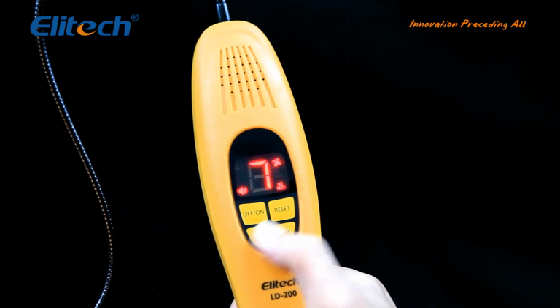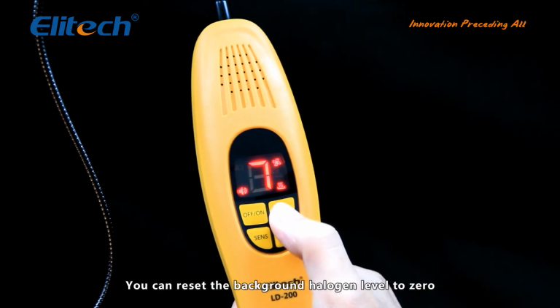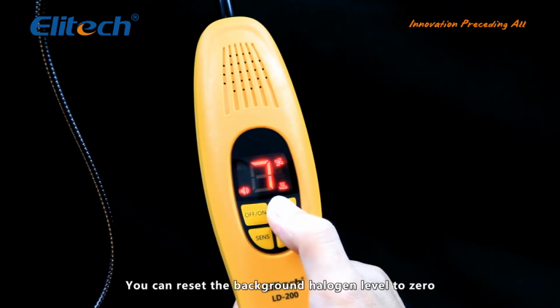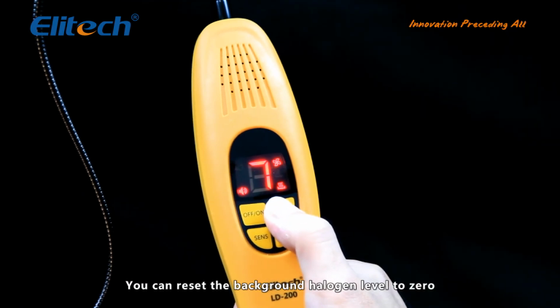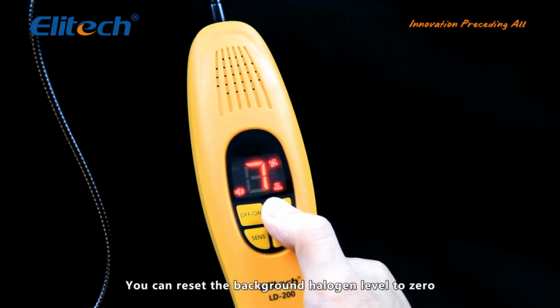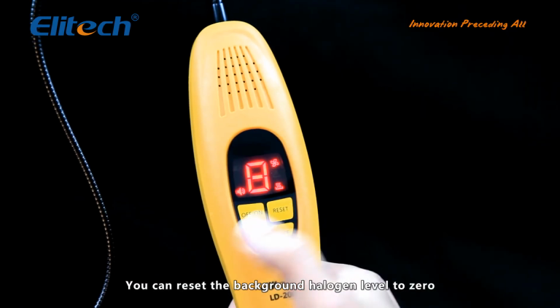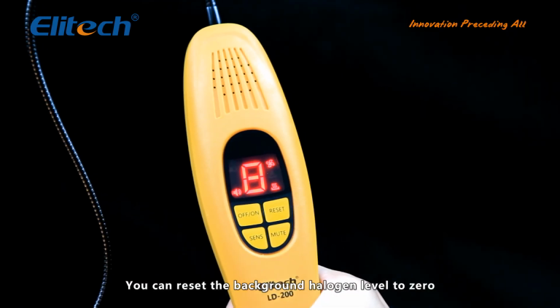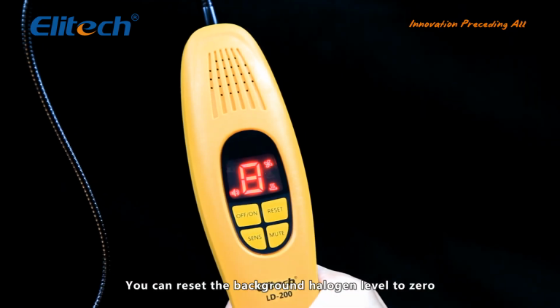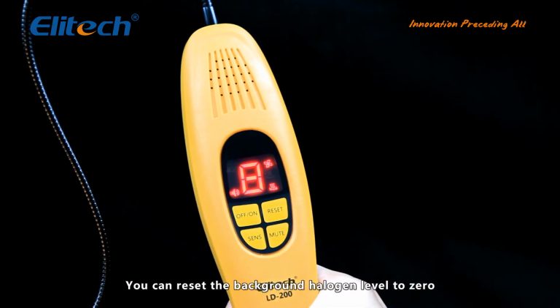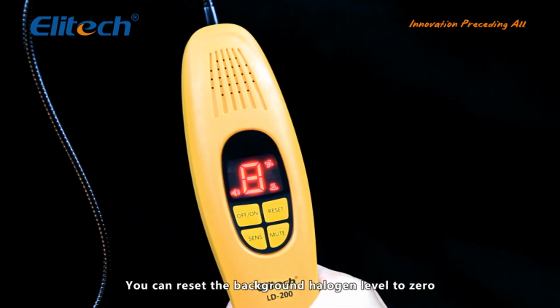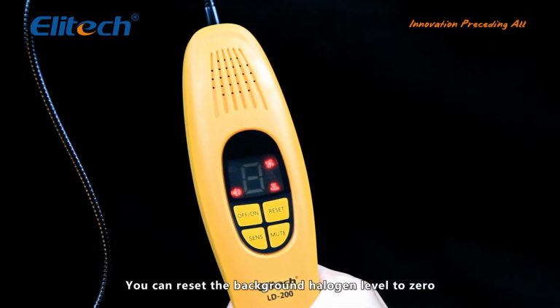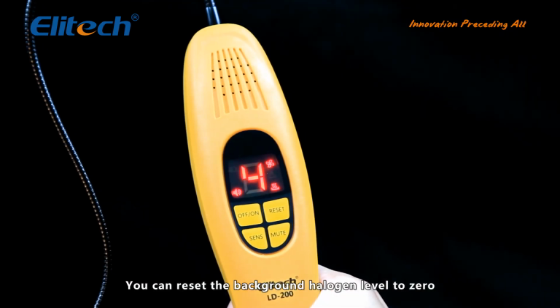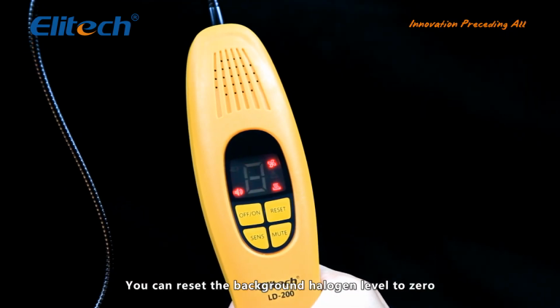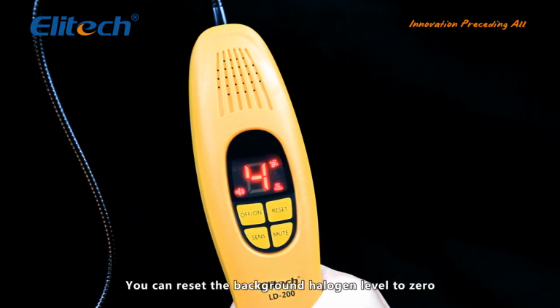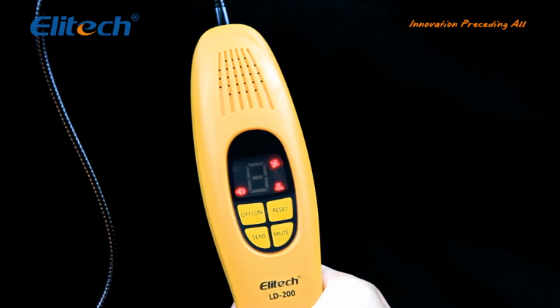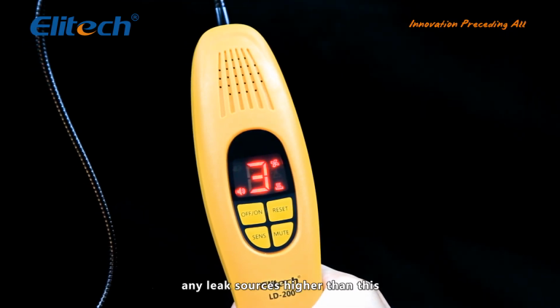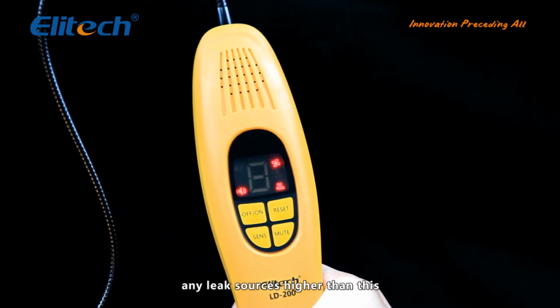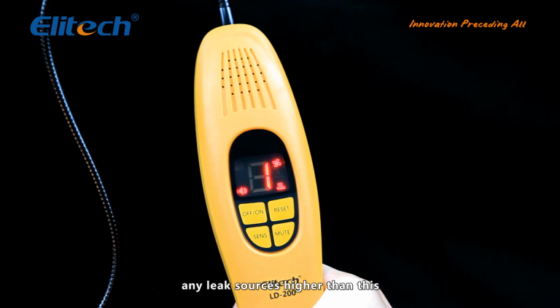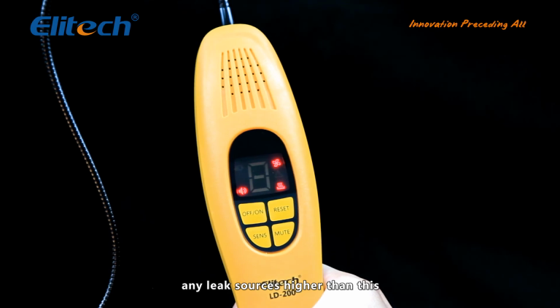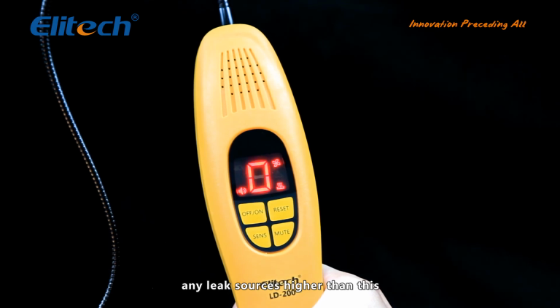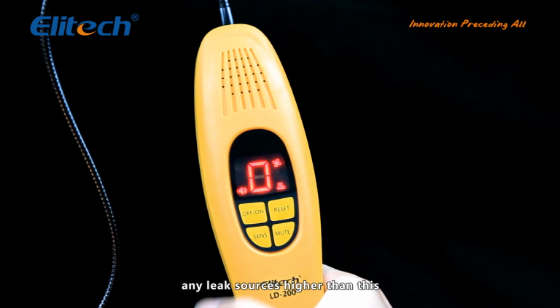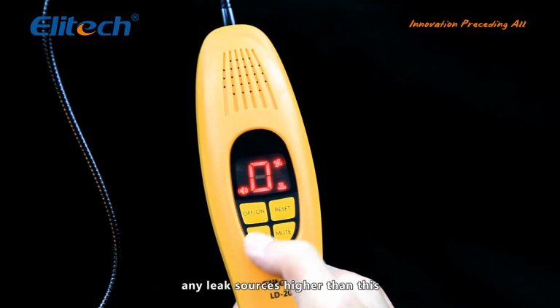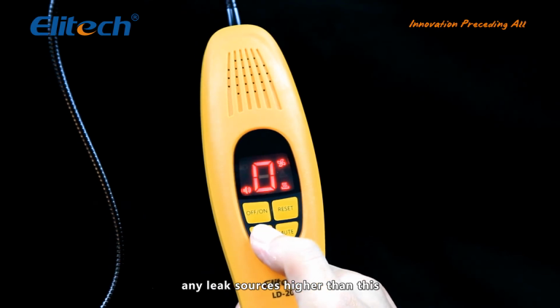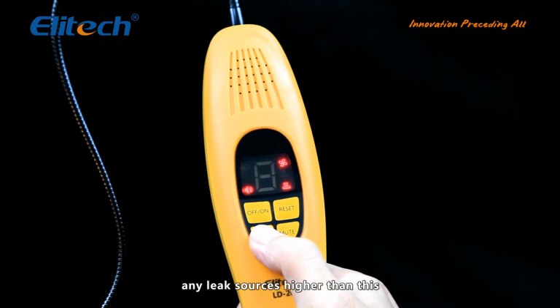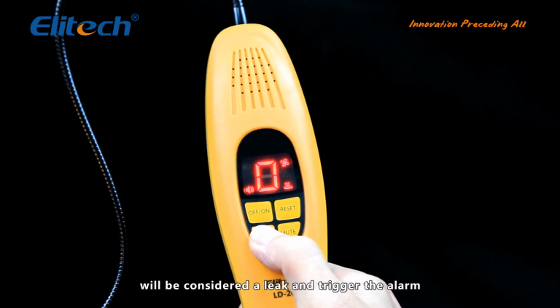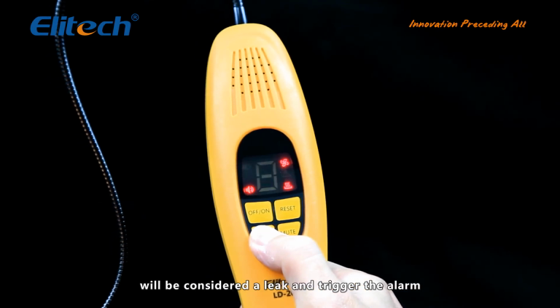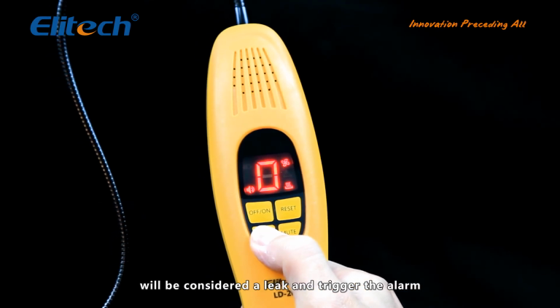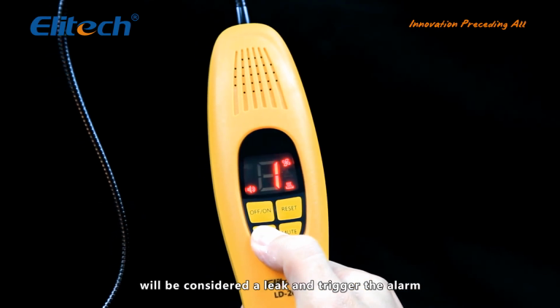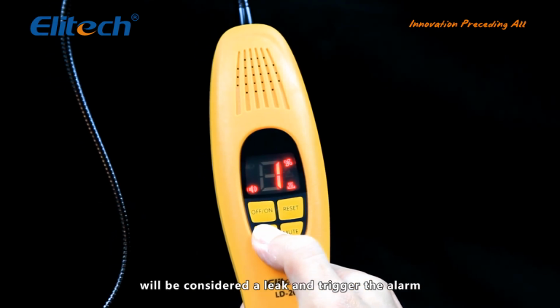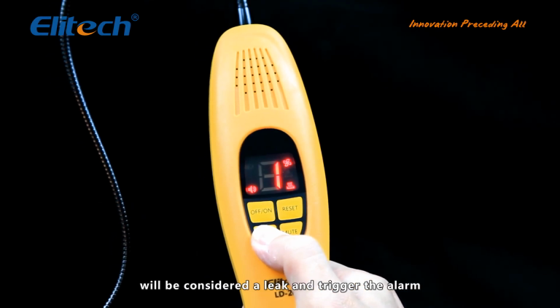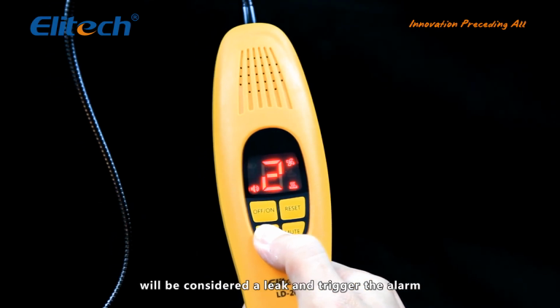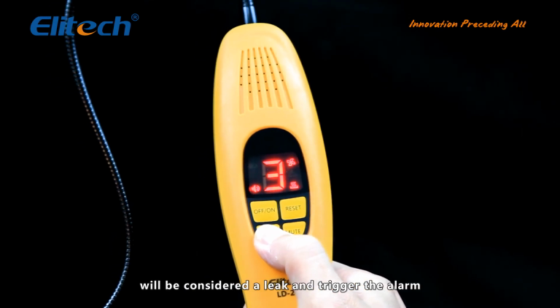You can reset the background halogen level to zero. Any leak sources higher than this will be considered a leak and trigger the alarm.